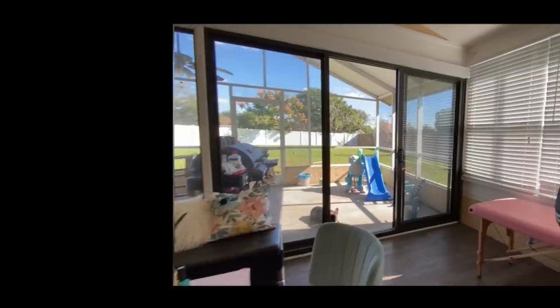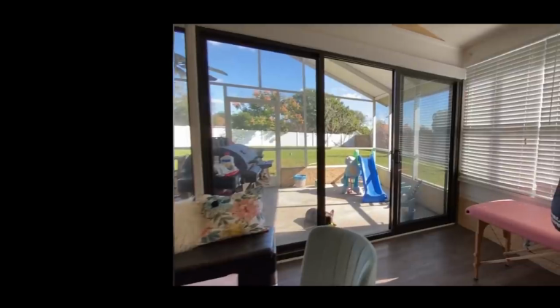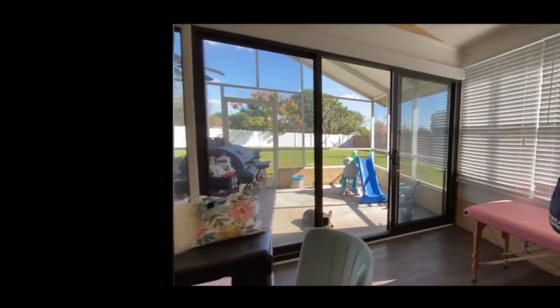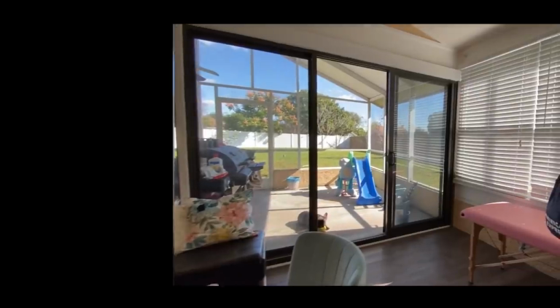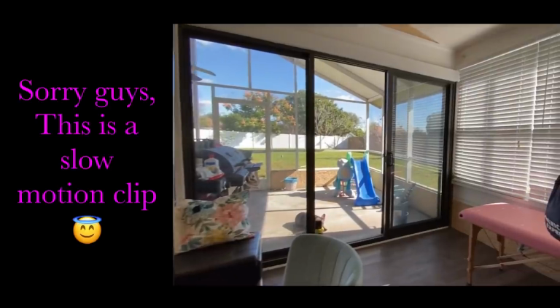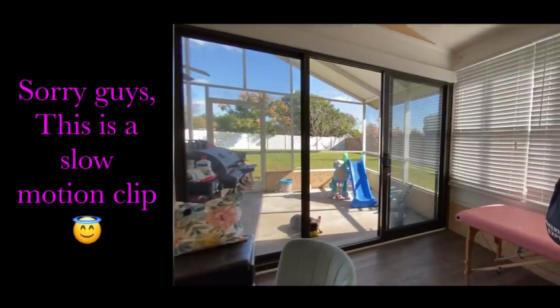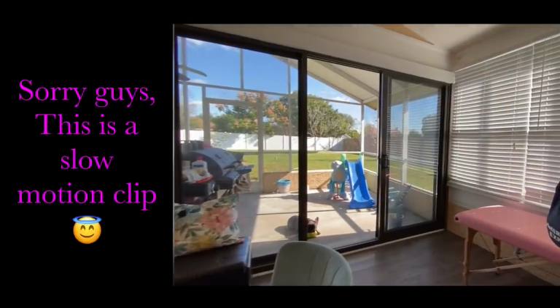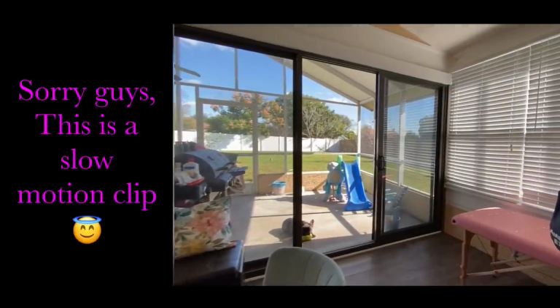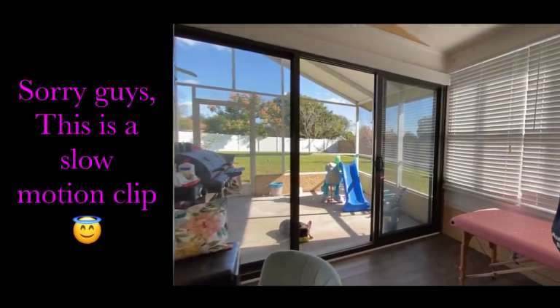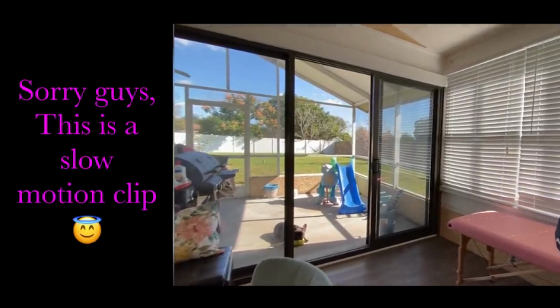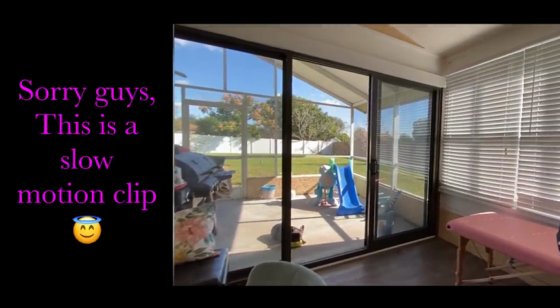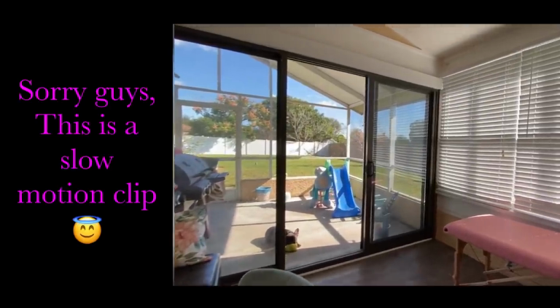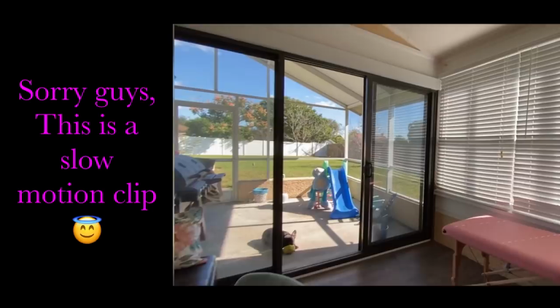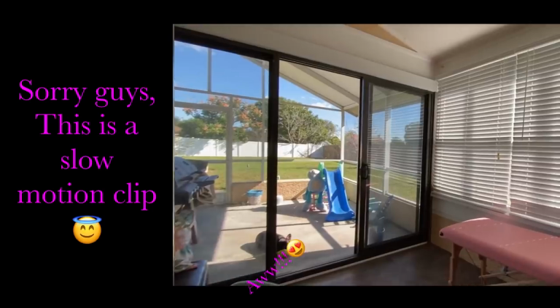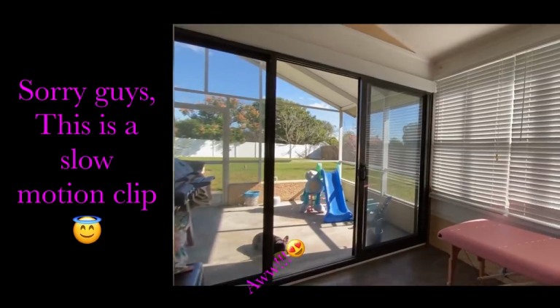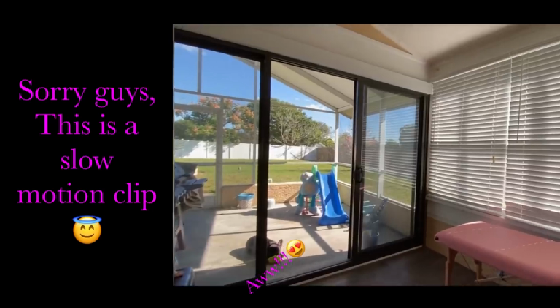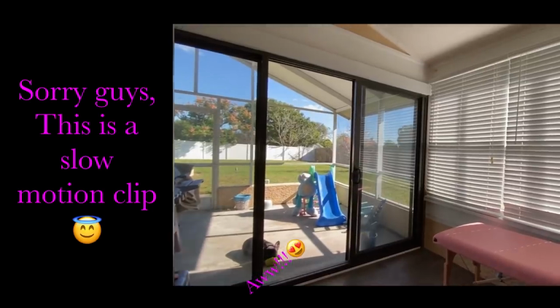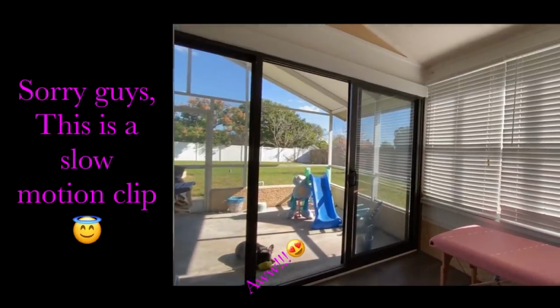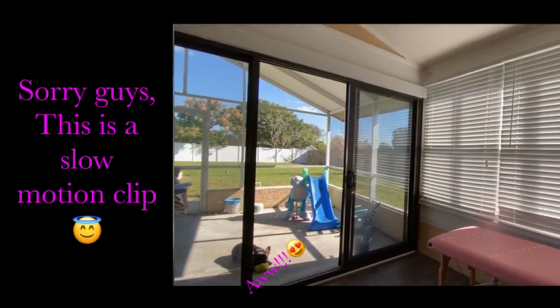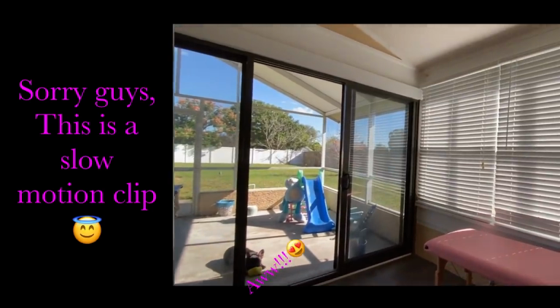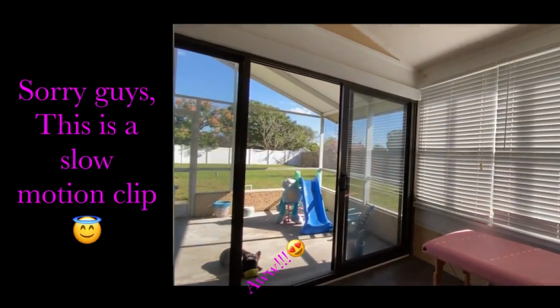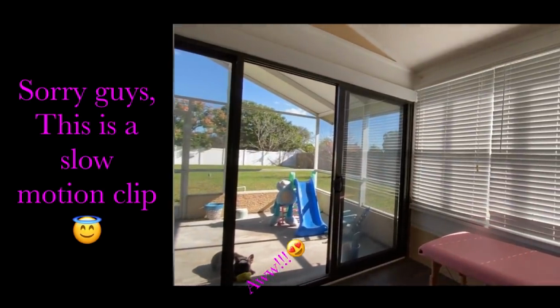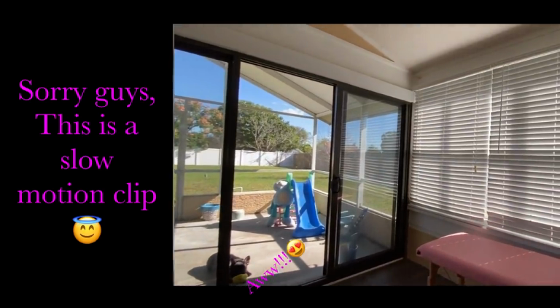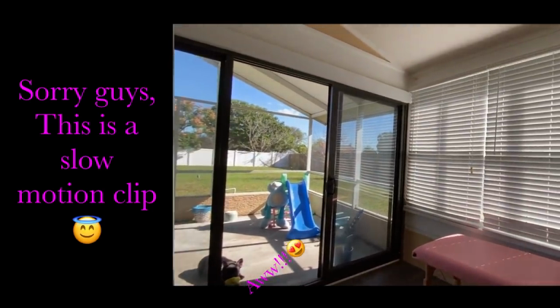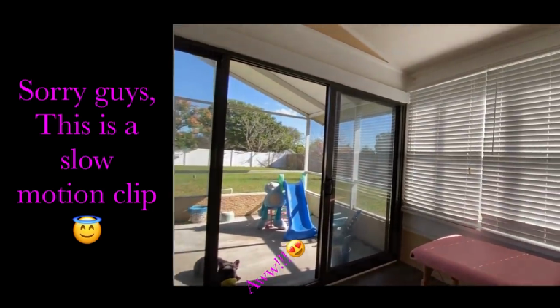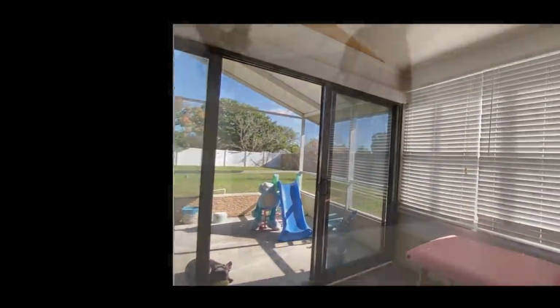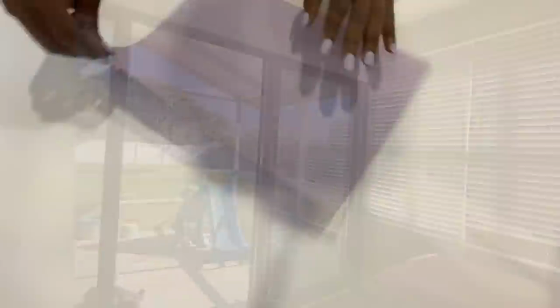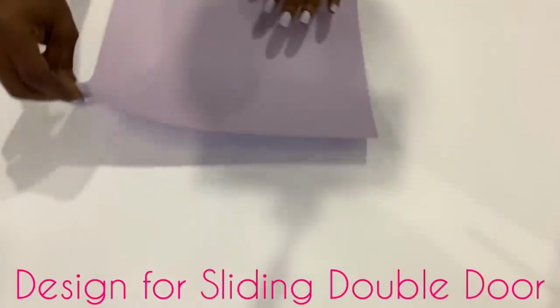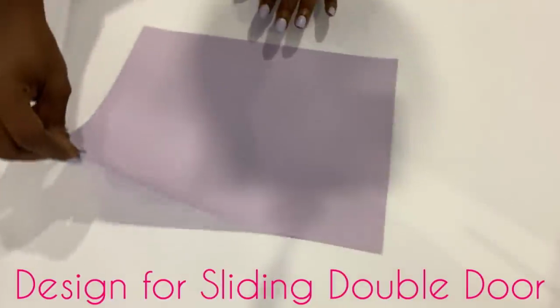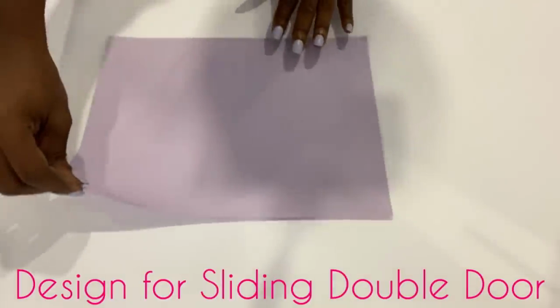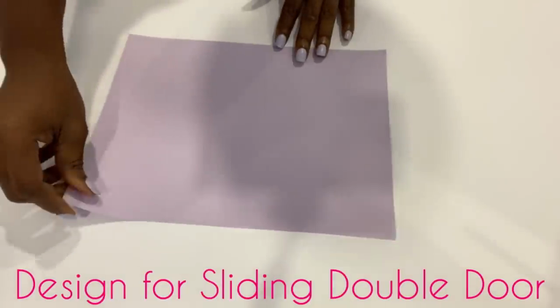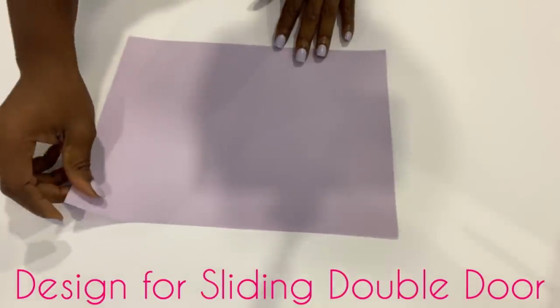Hey guys, Unifessentials here. For today's video, I'm going to be covering these sliding glass doors — that's for a friend.